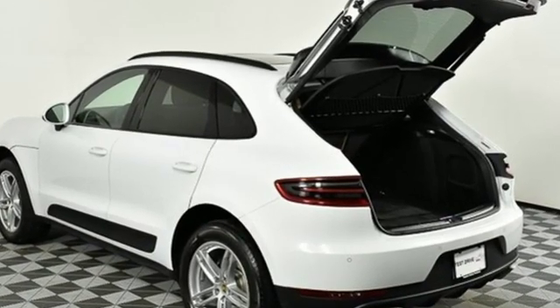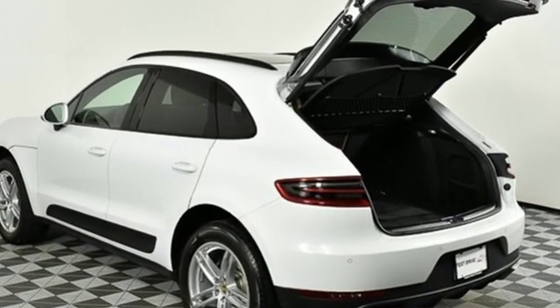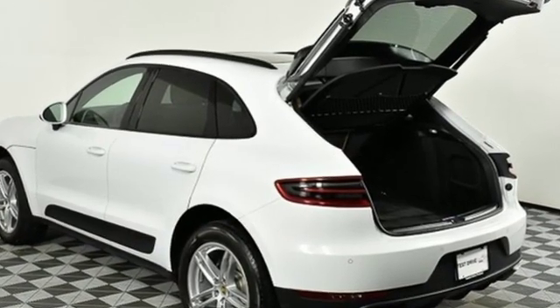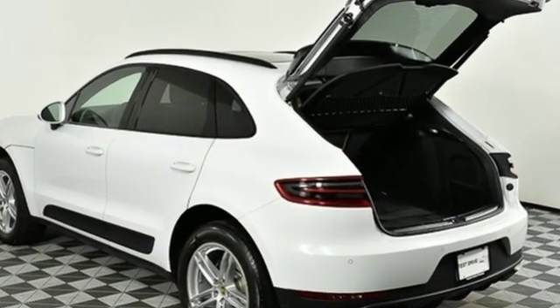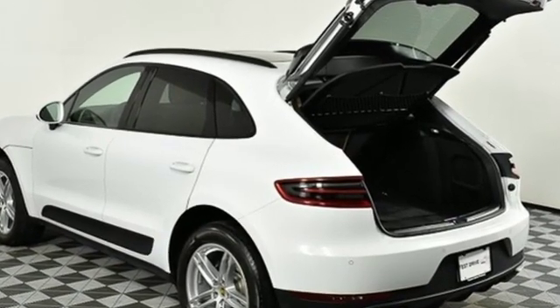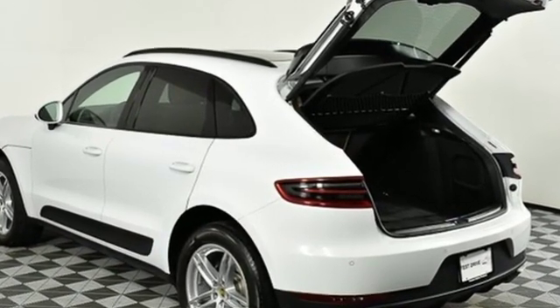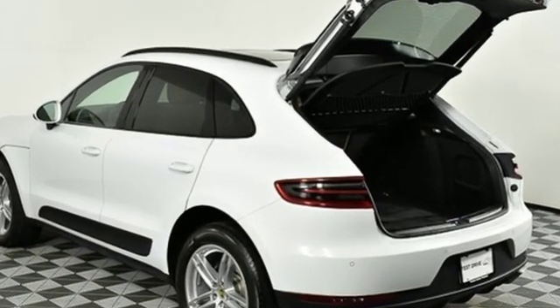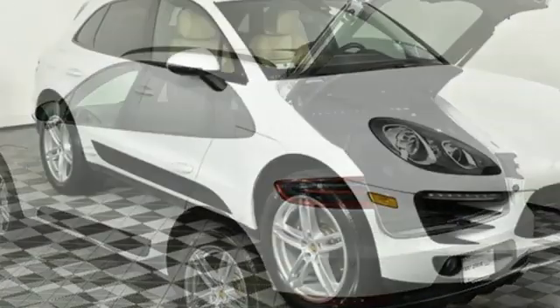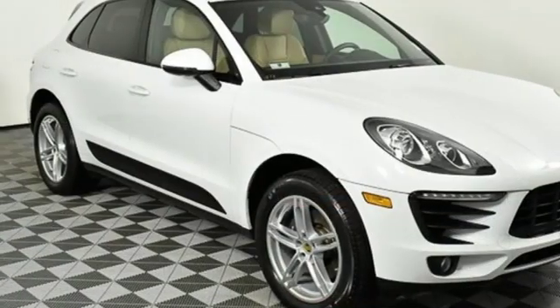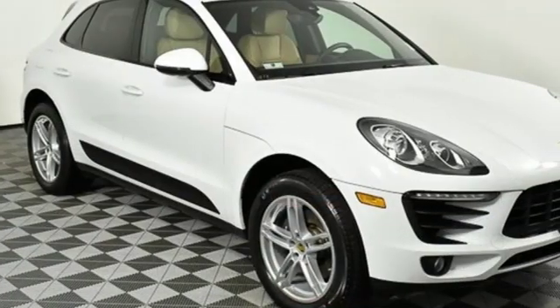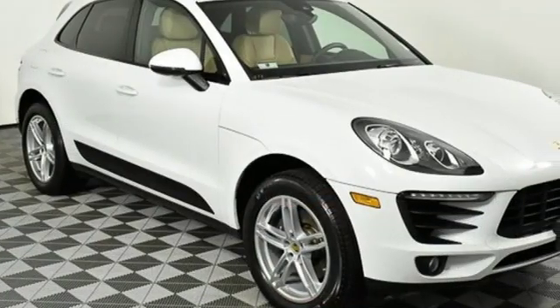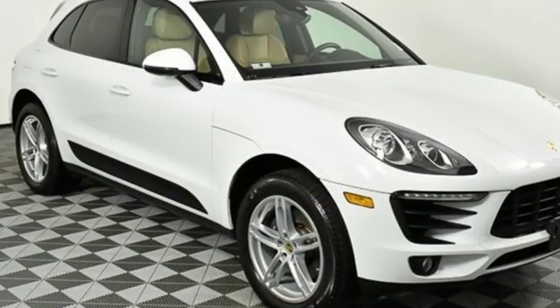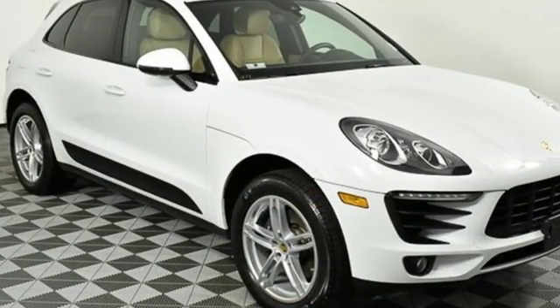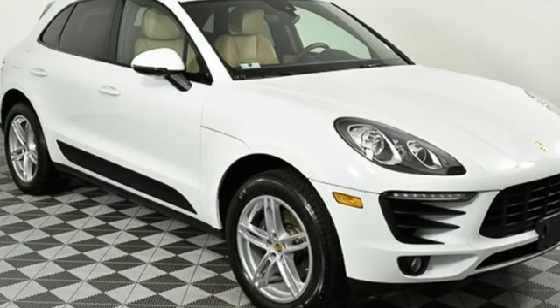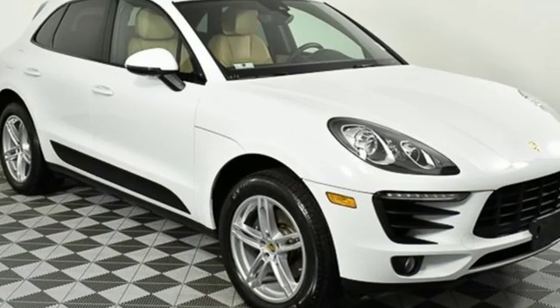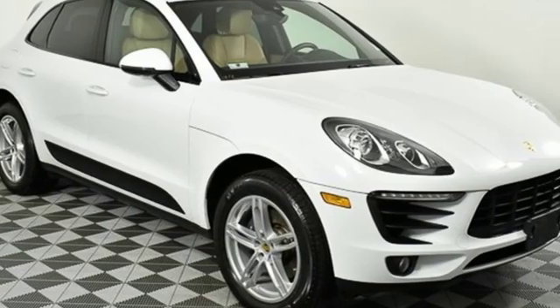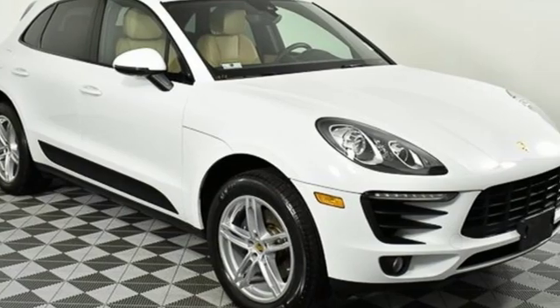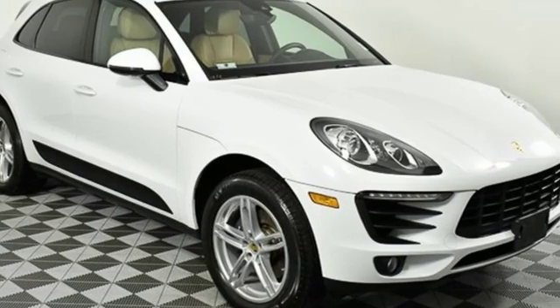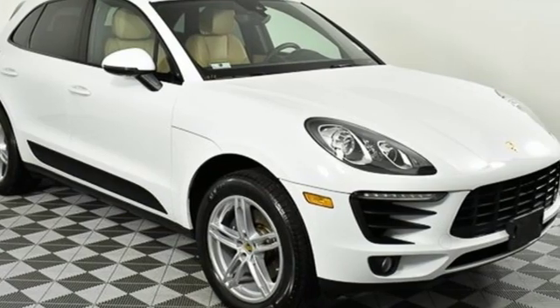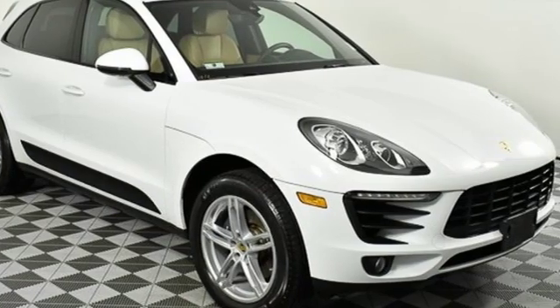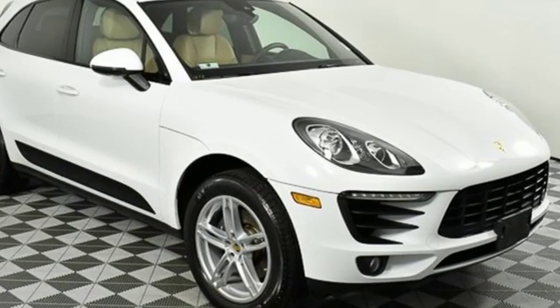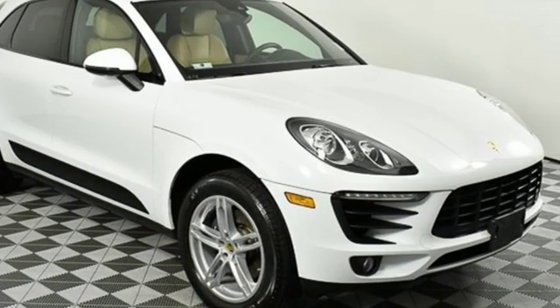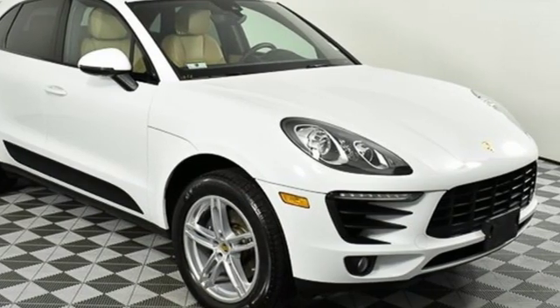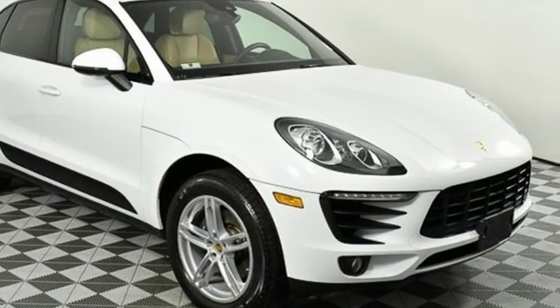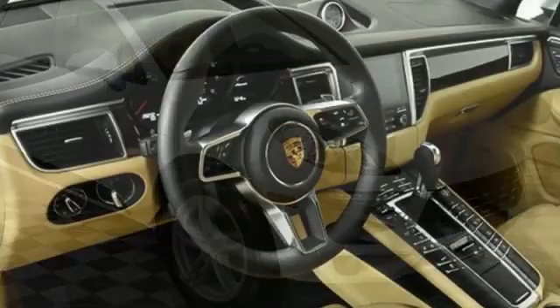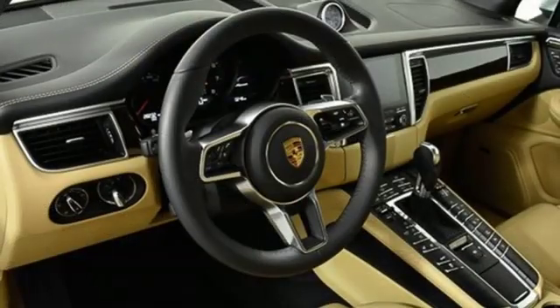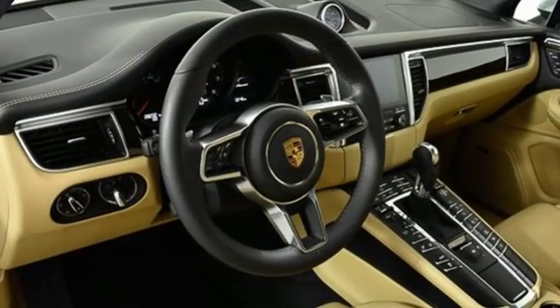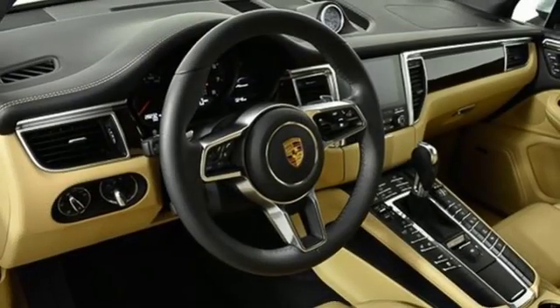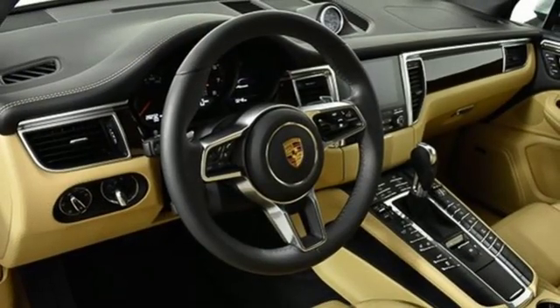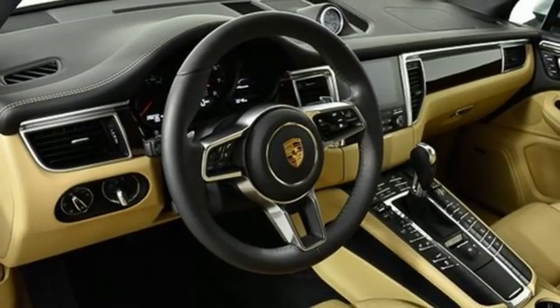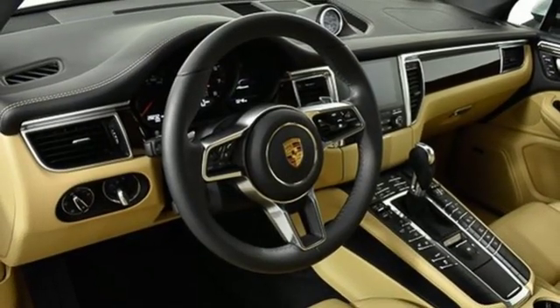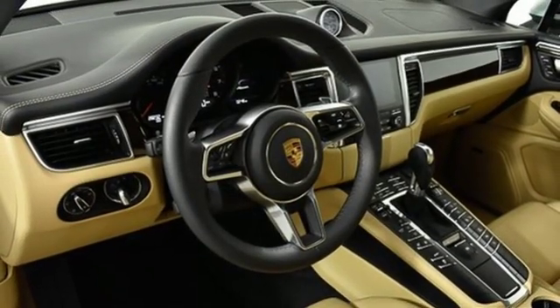Car and Driver declares this is truly the SUV for those who swore they'd never be caught driving one. Porsche — highly intelligent performance.